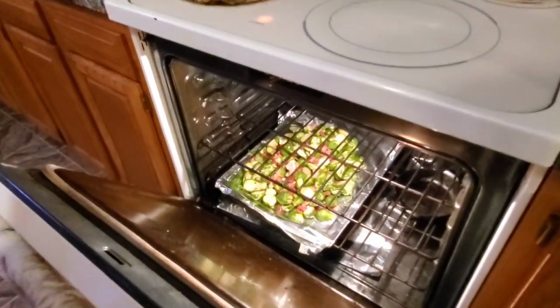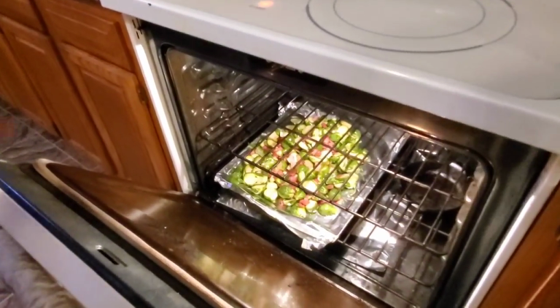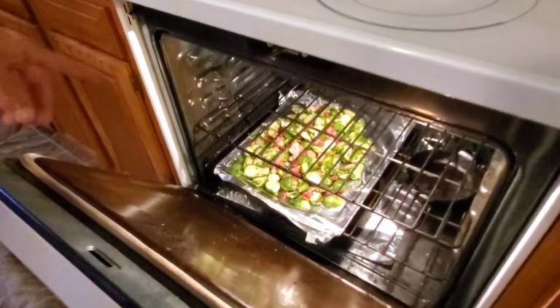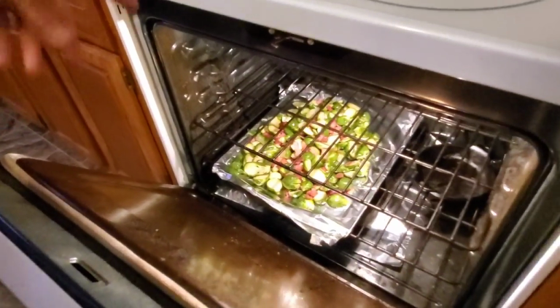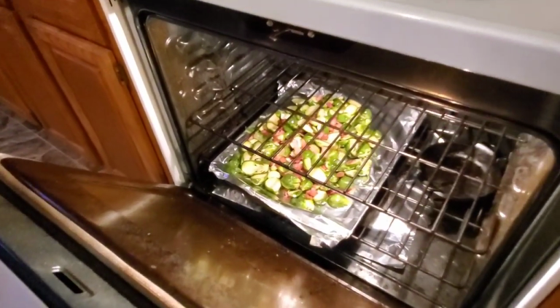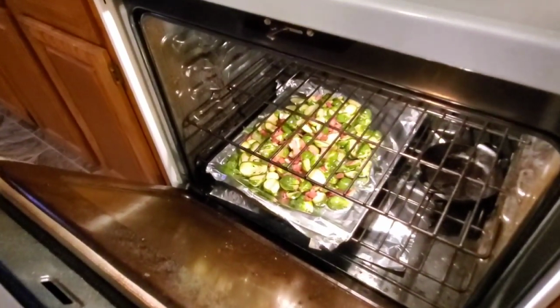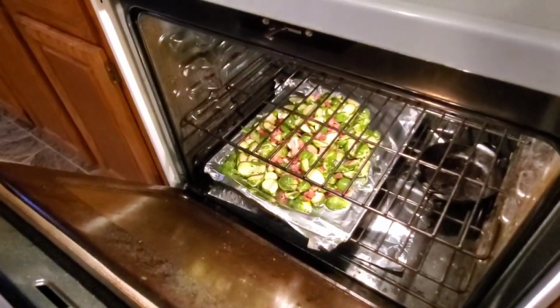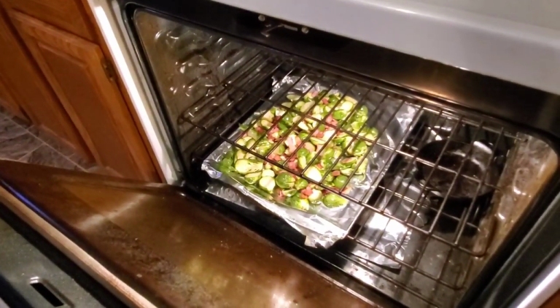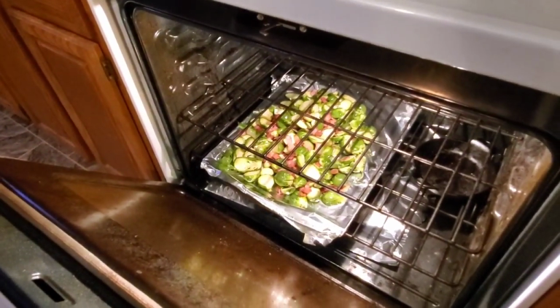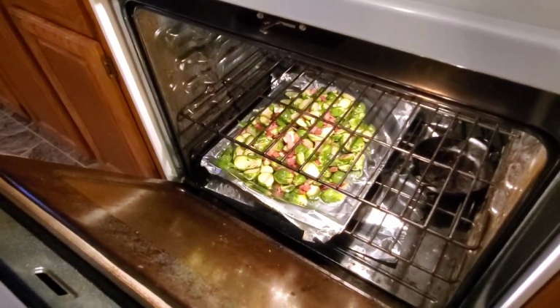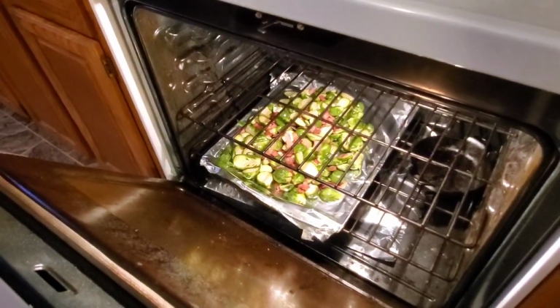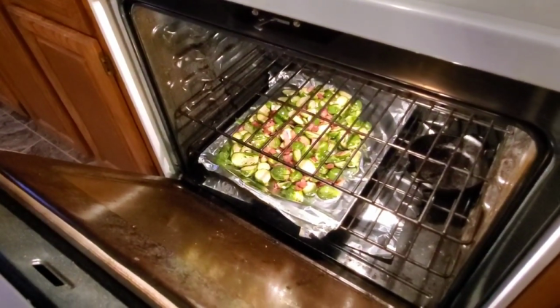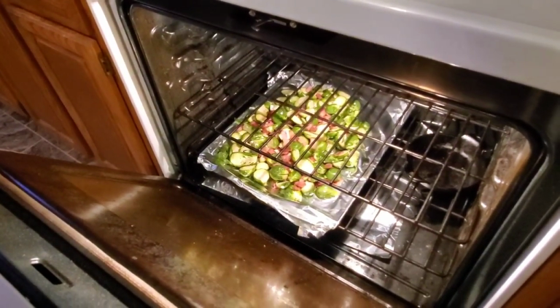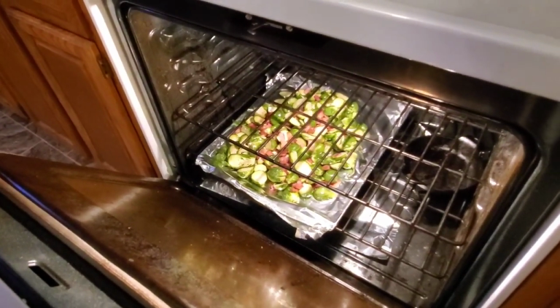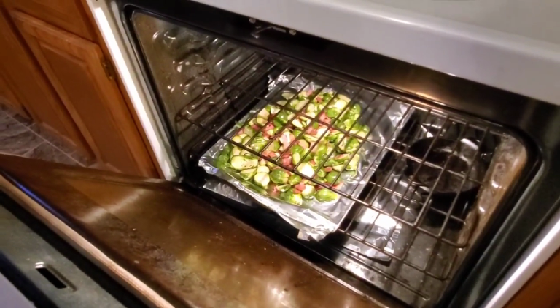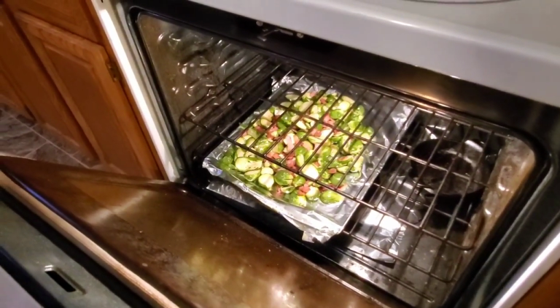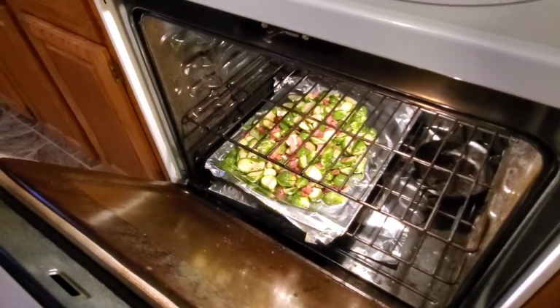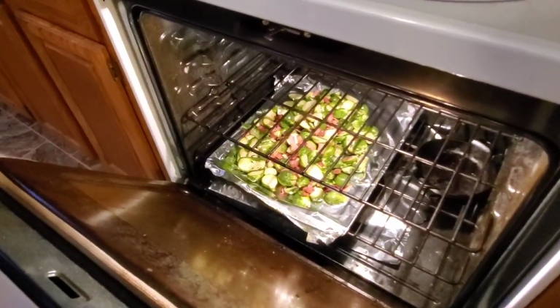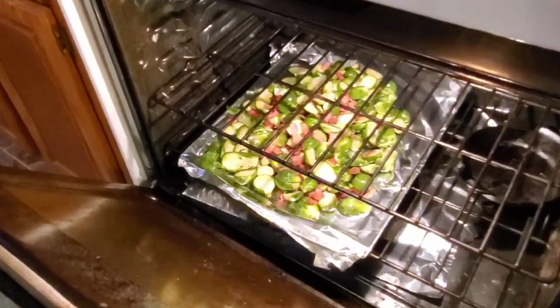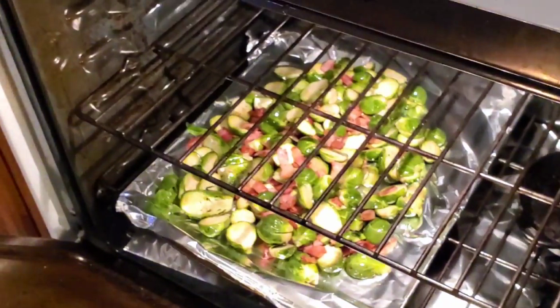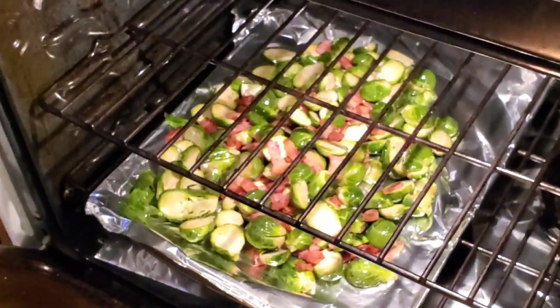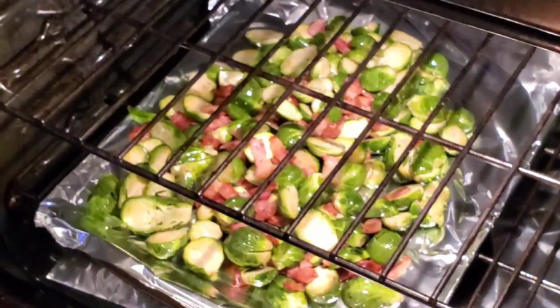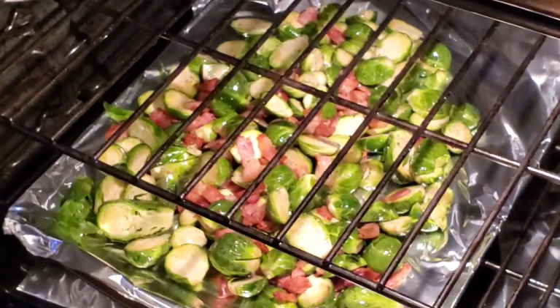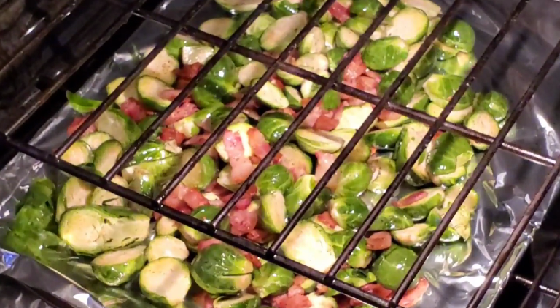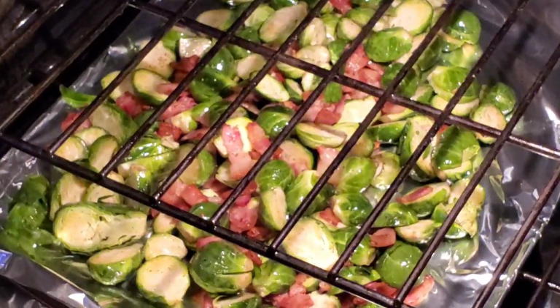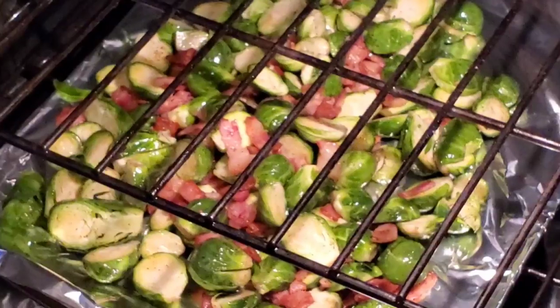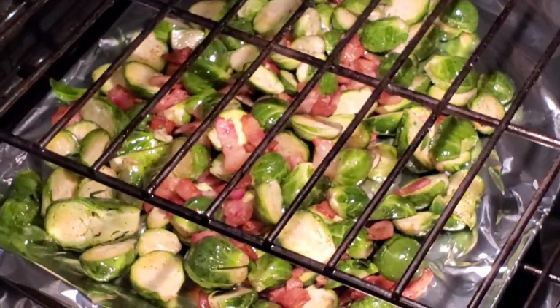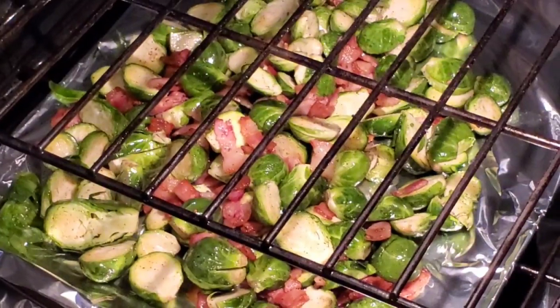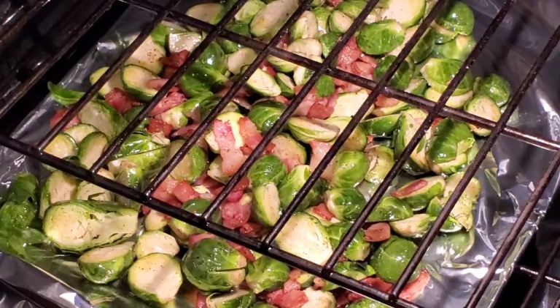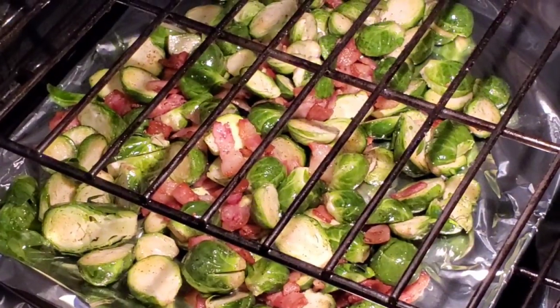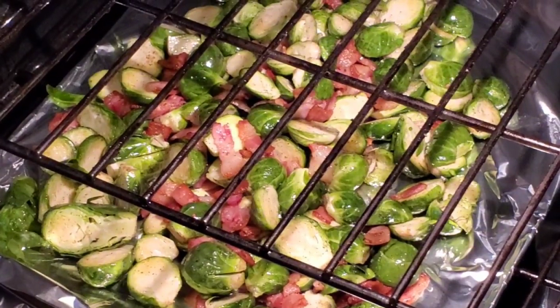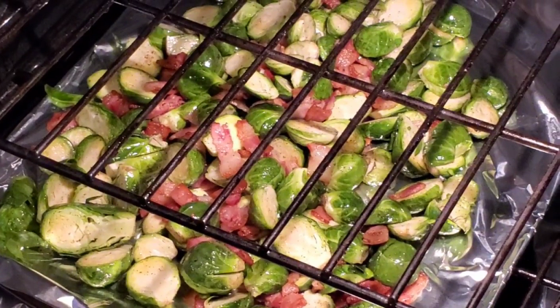We're going to just let these cook until you start seeing crispy, golden brown-ness all over them.